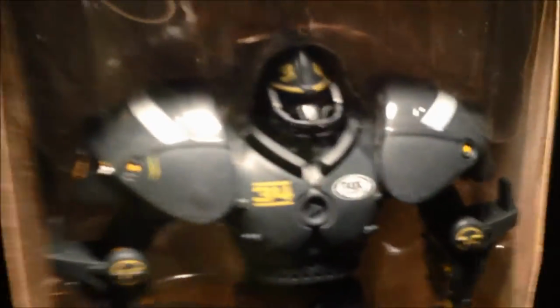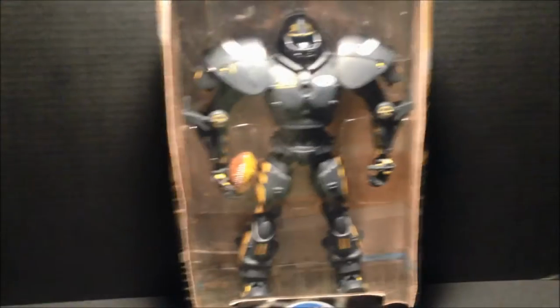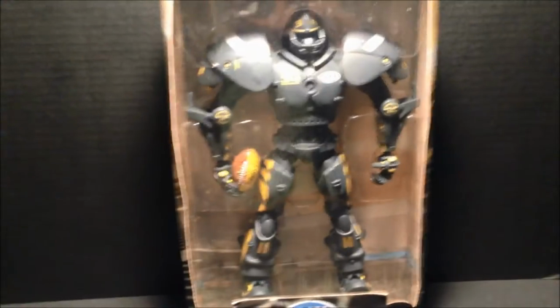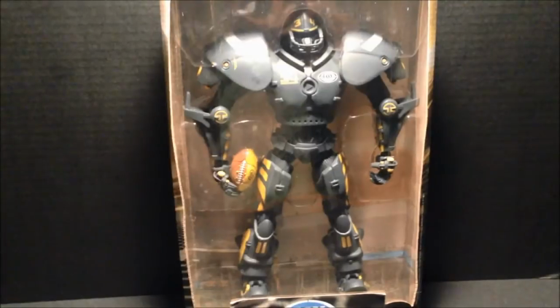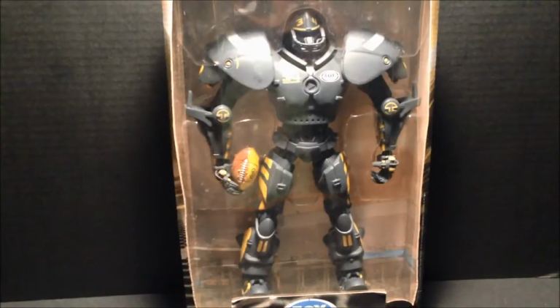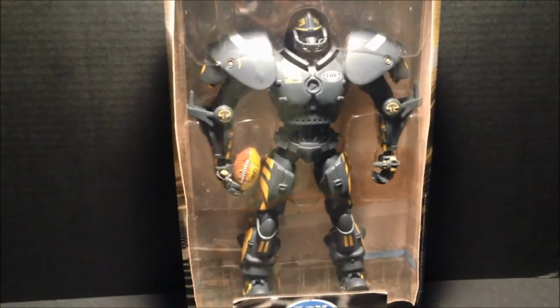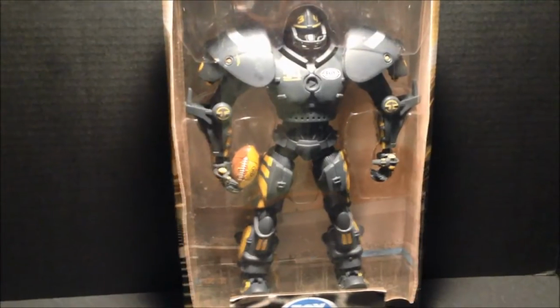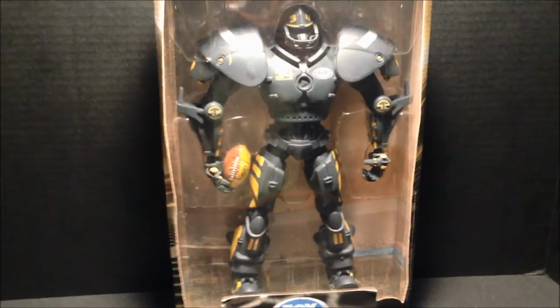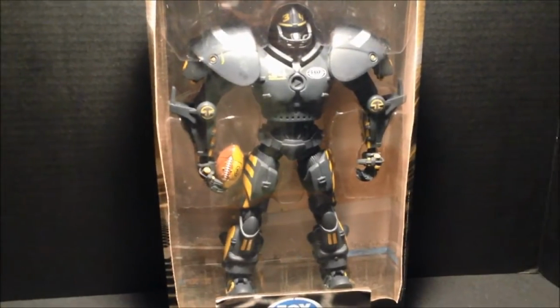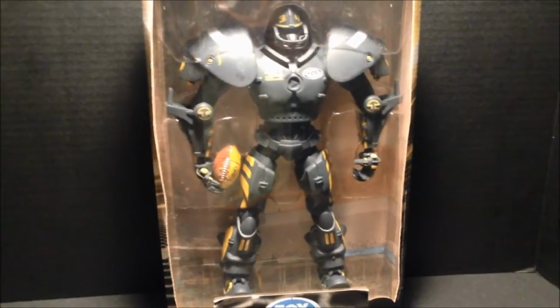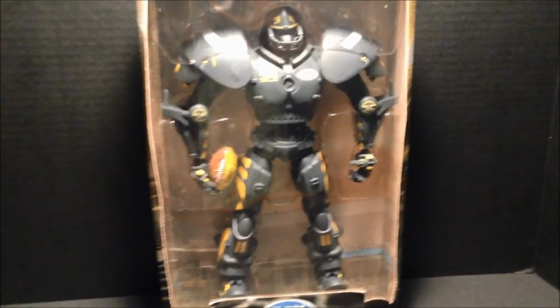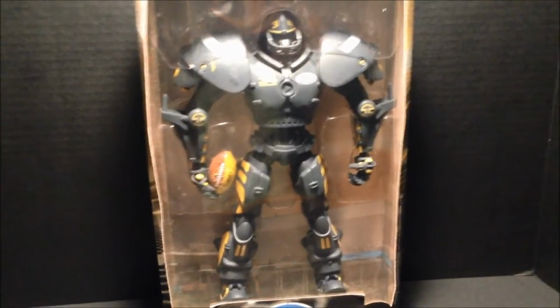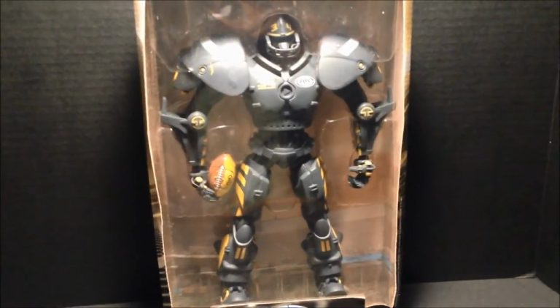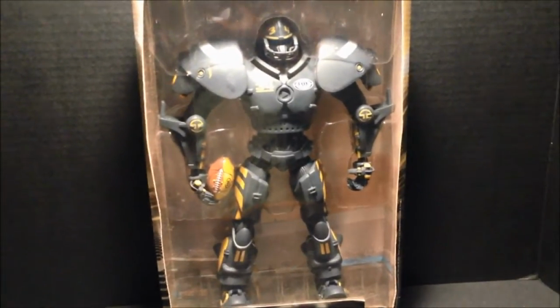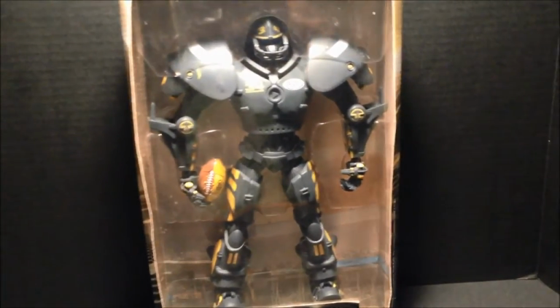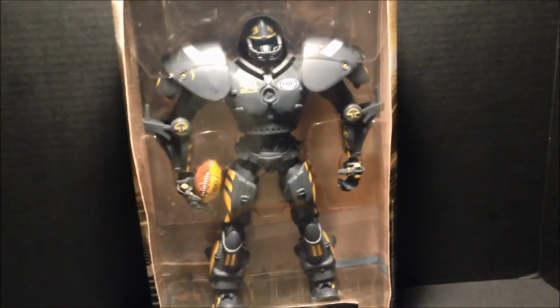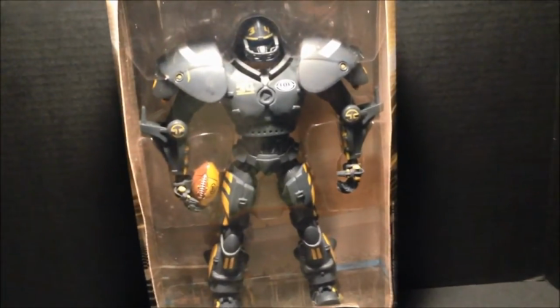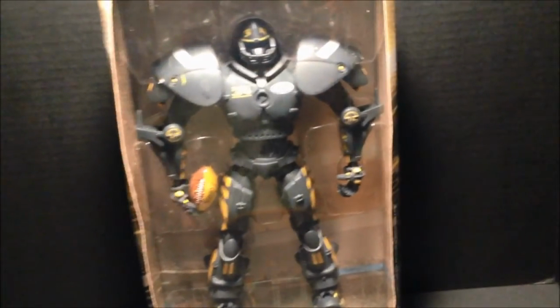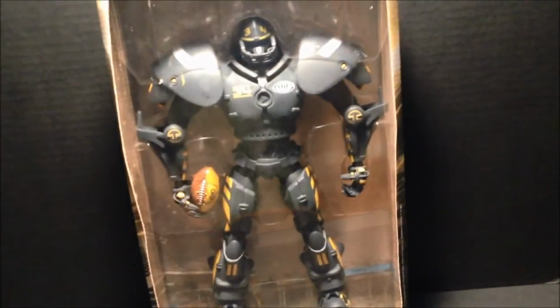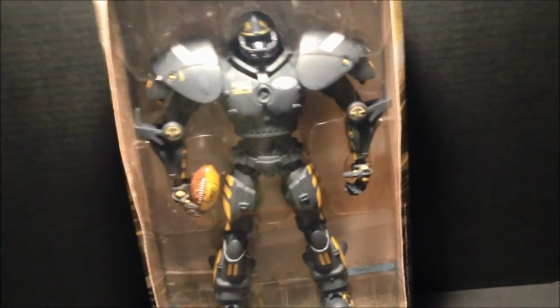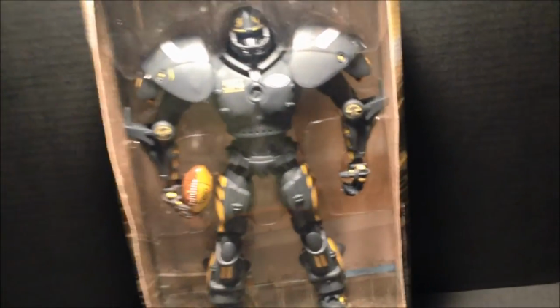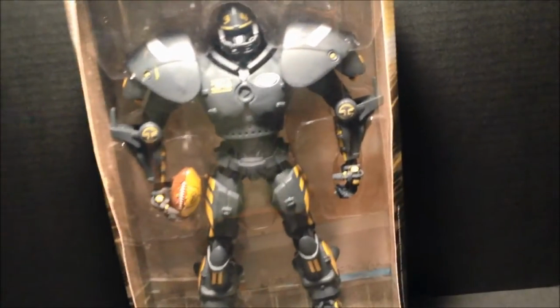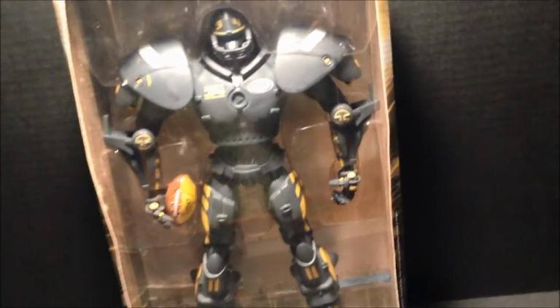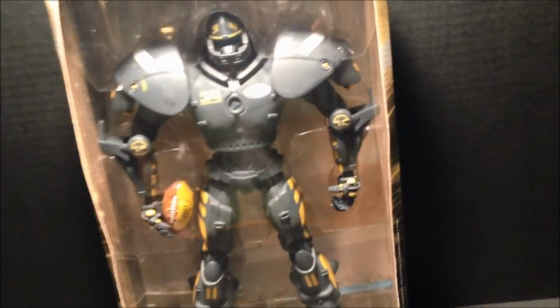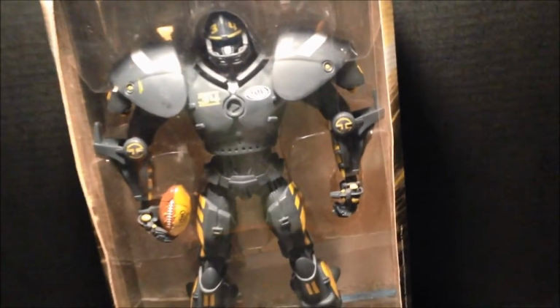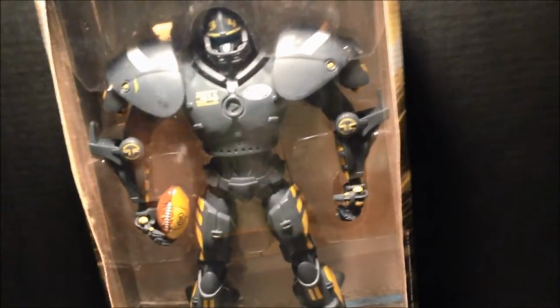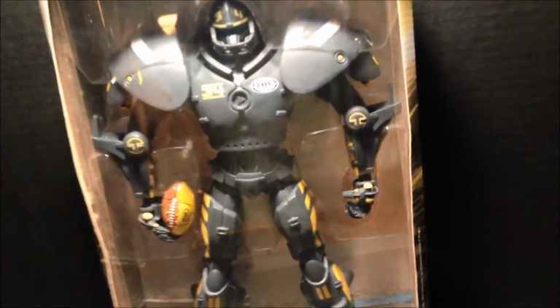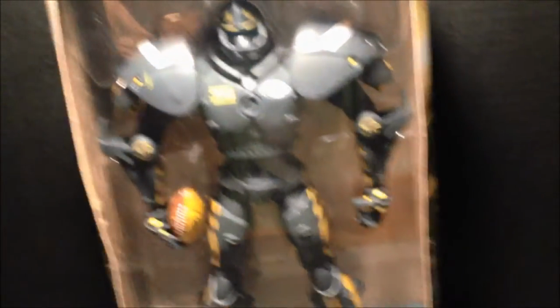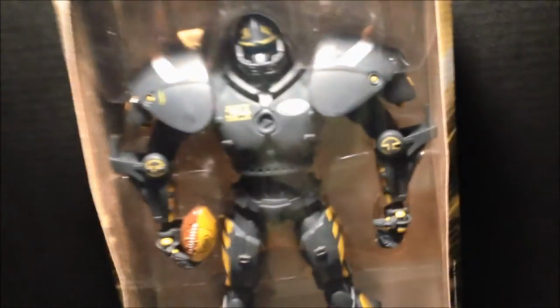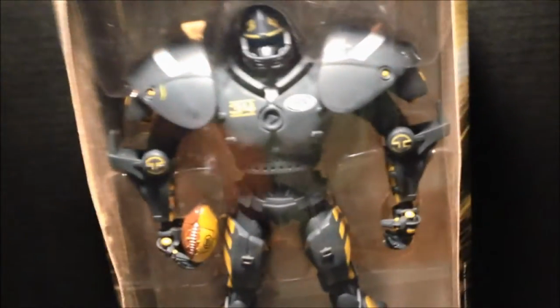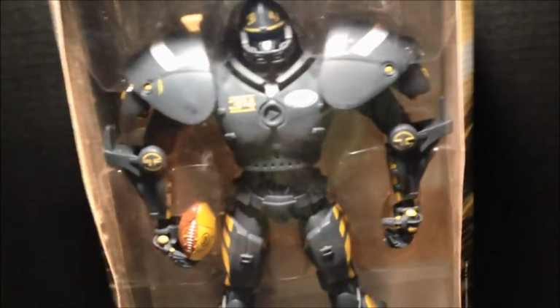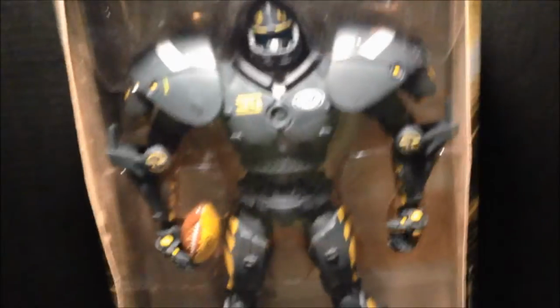I told the guy on Craigslist, let me check it out. If I like it, I'll buy it. I definitely liked it as soon as I met the guy in a parking lot.